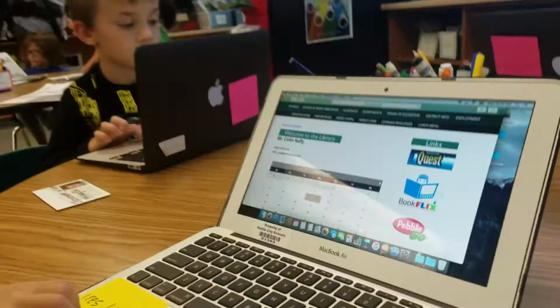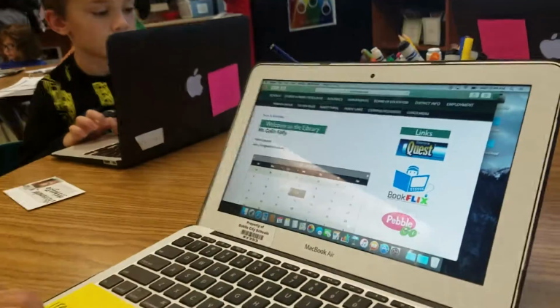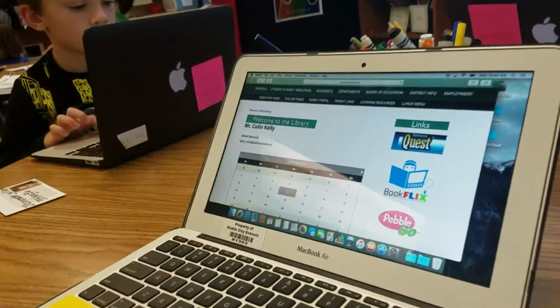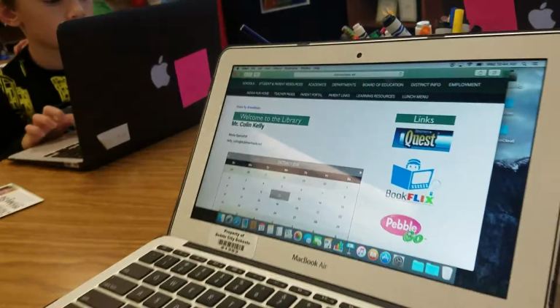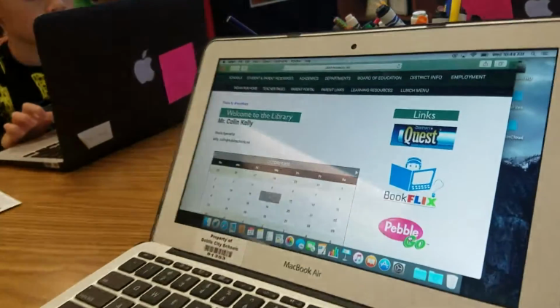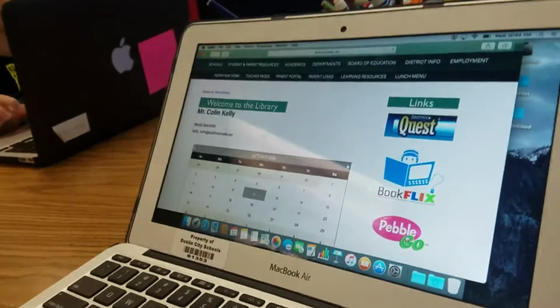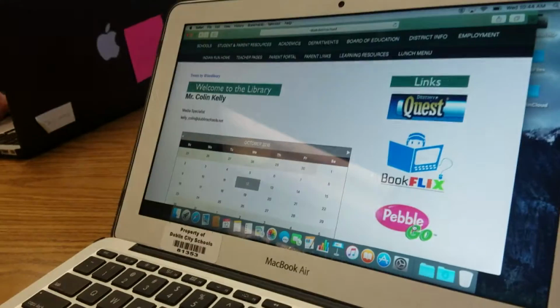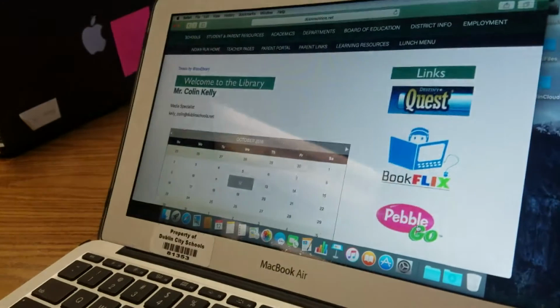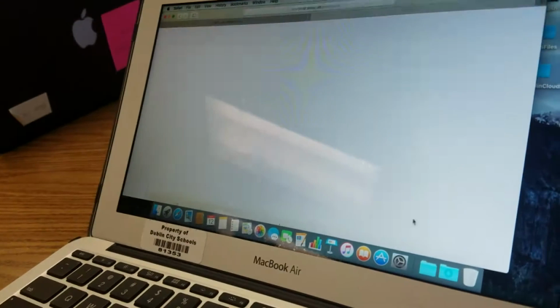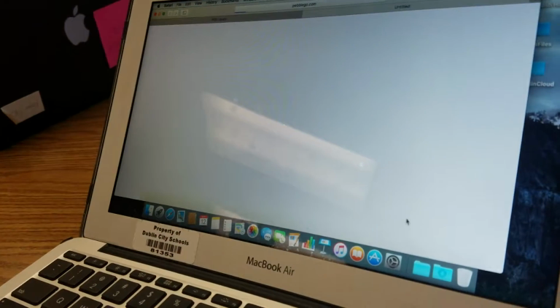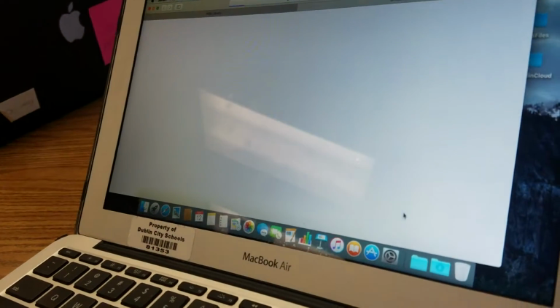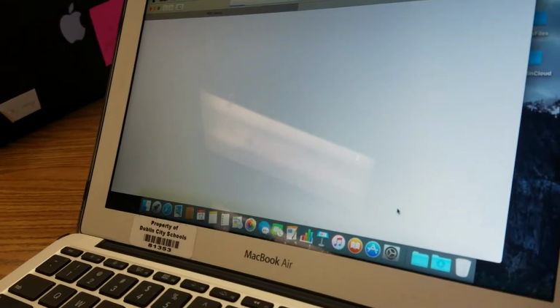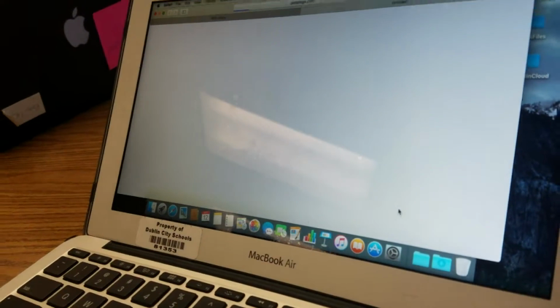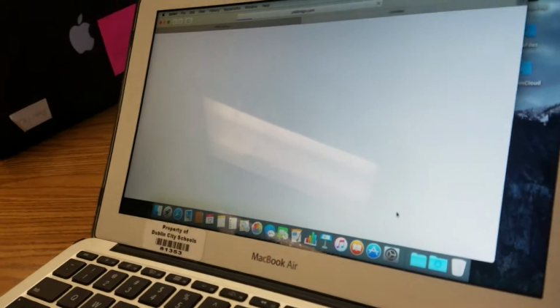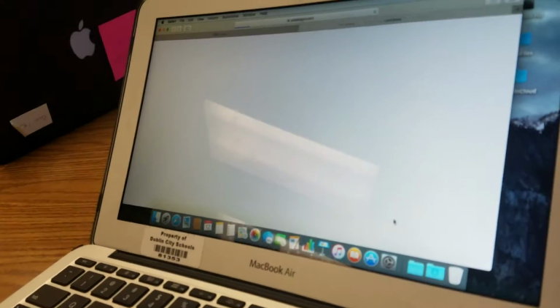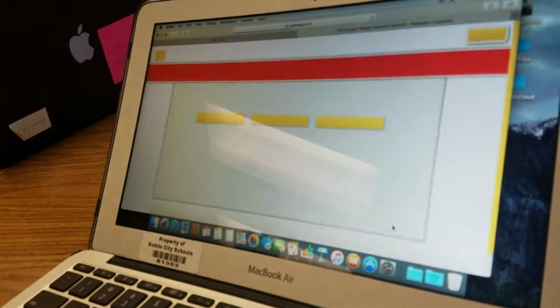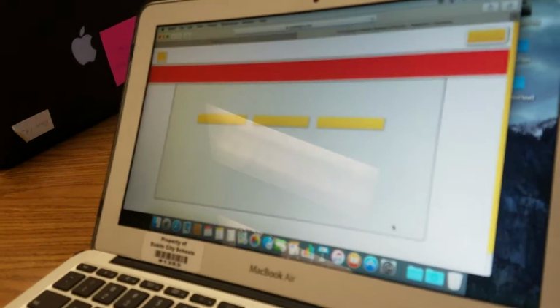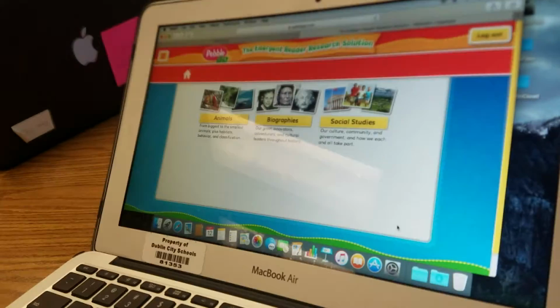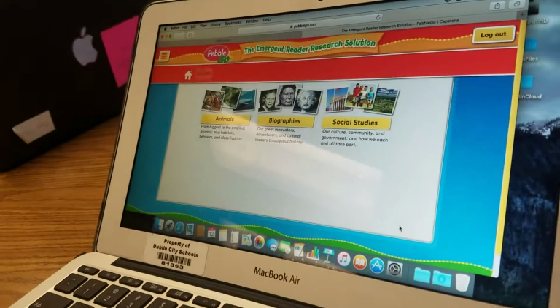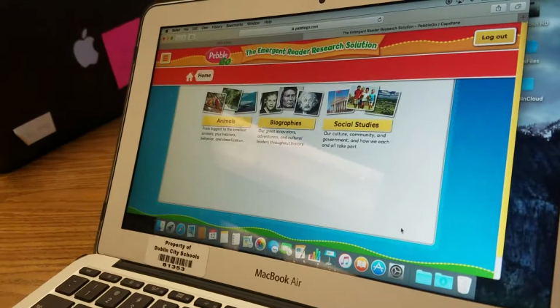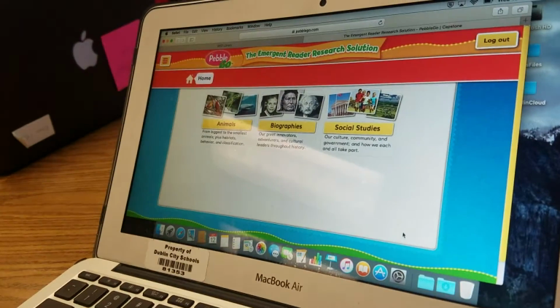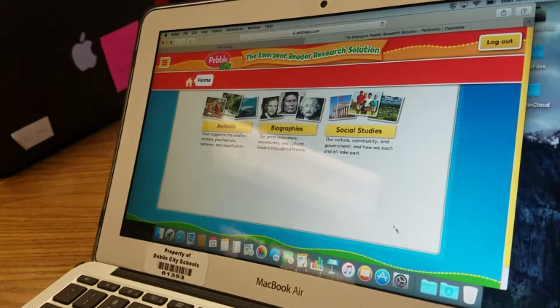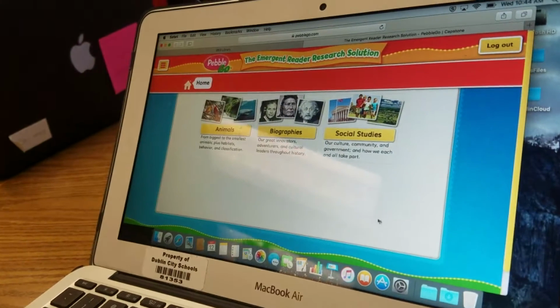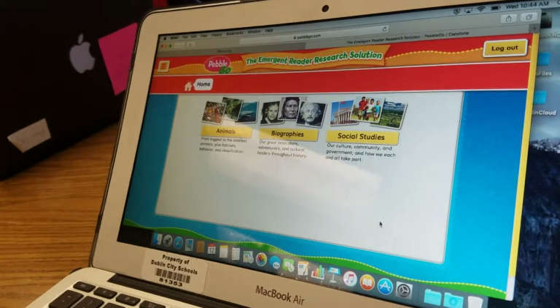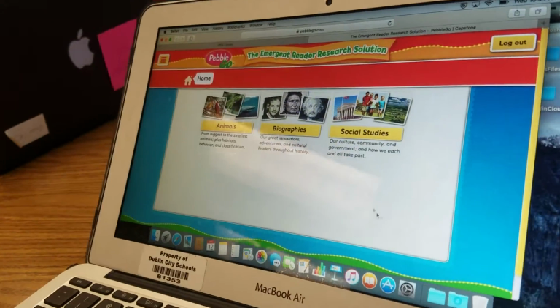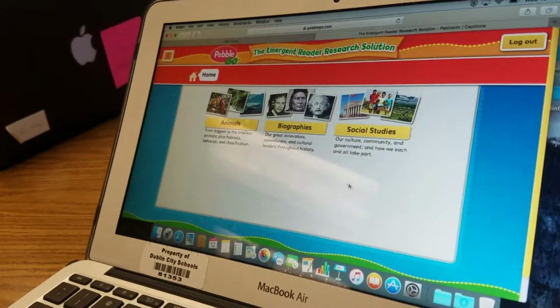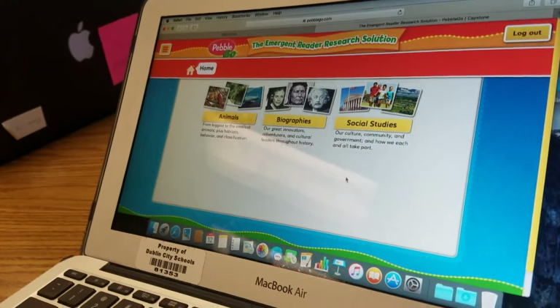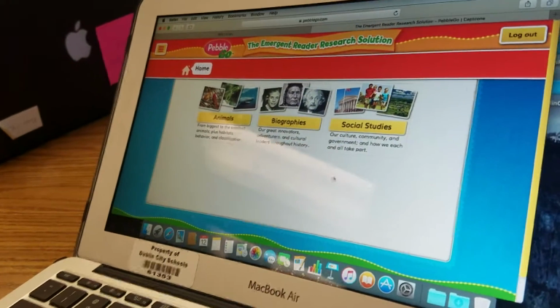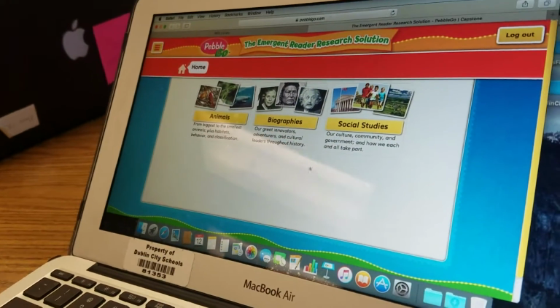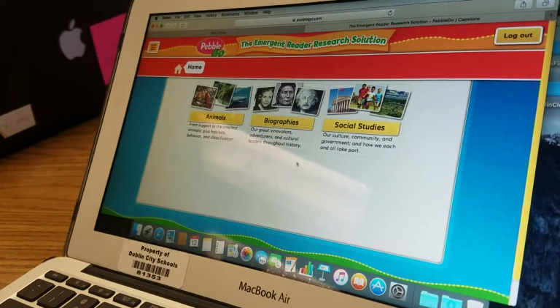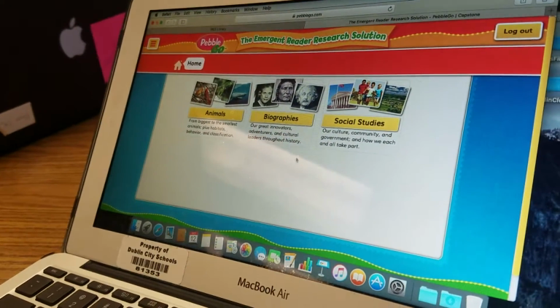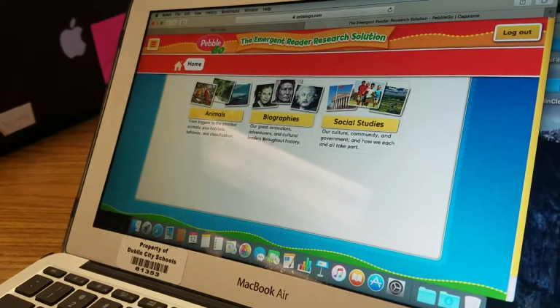All right, let's see one of them. What are you going to read about today?